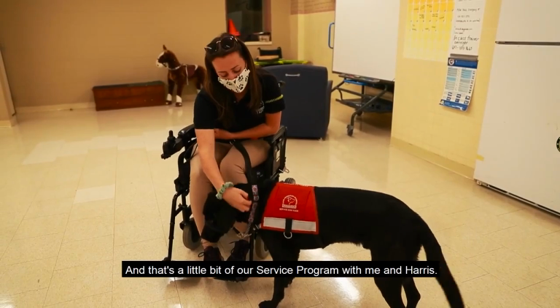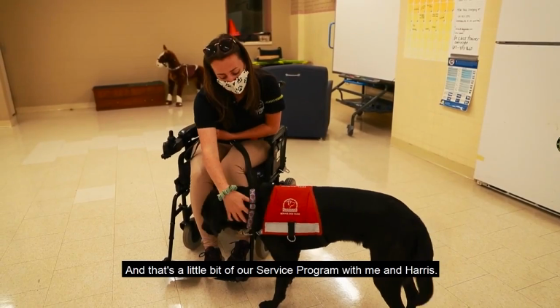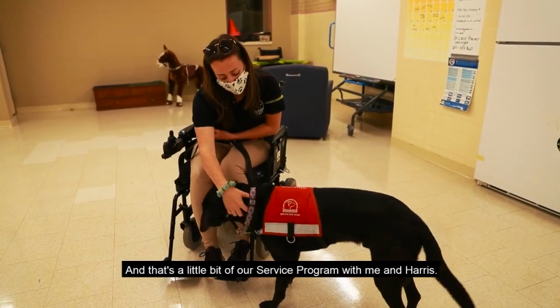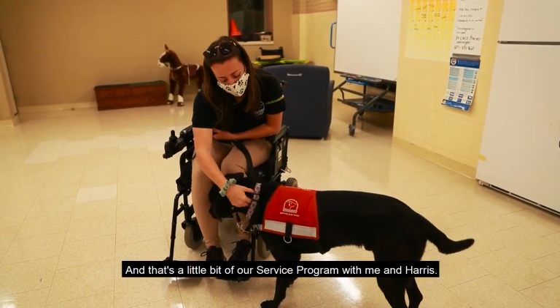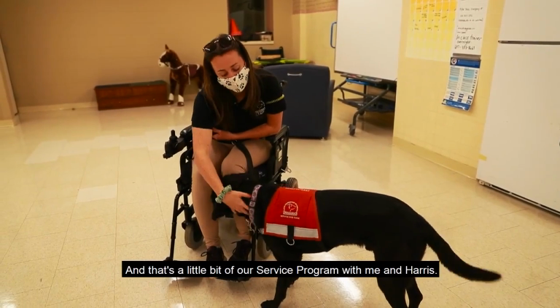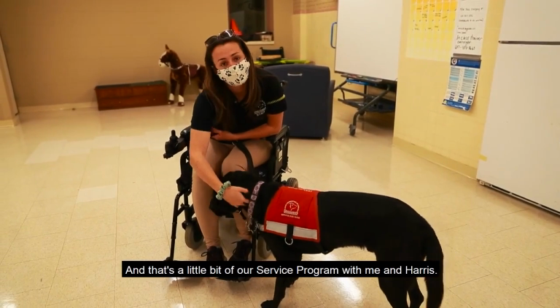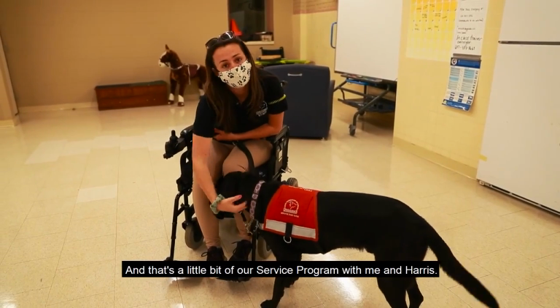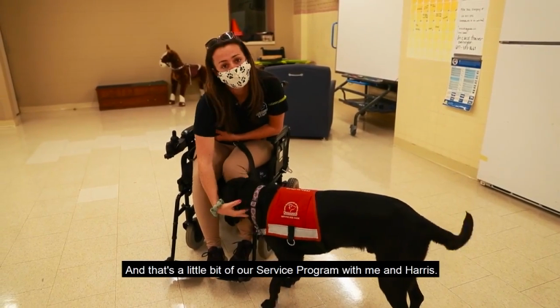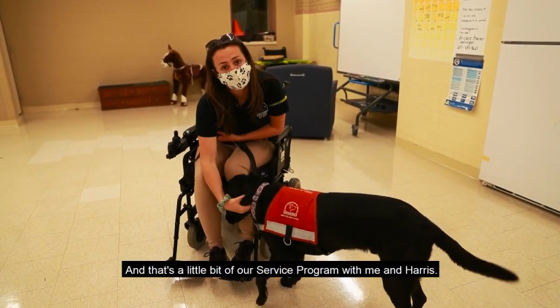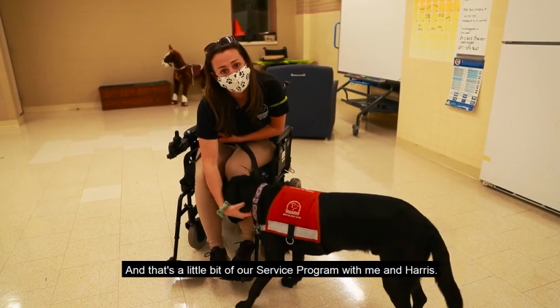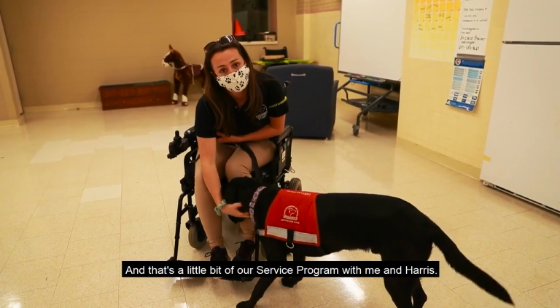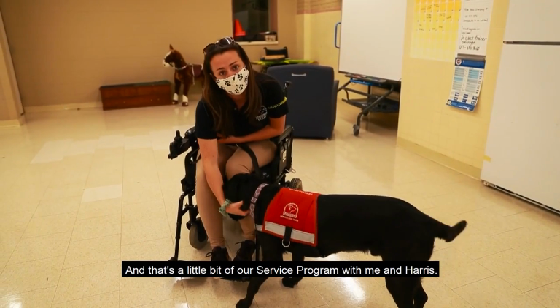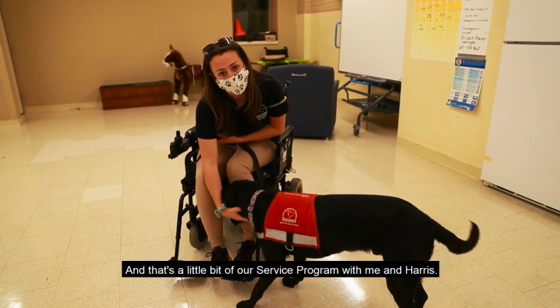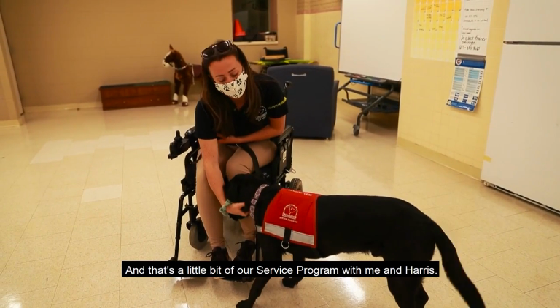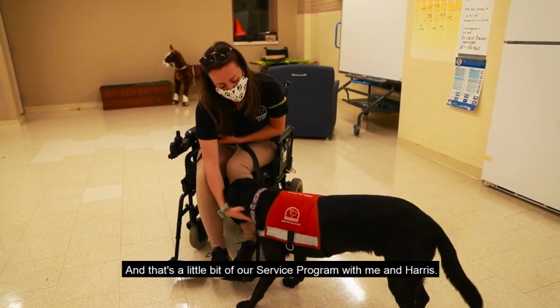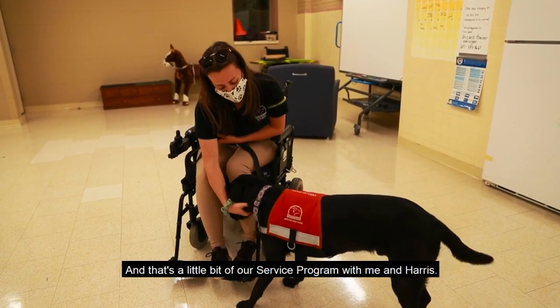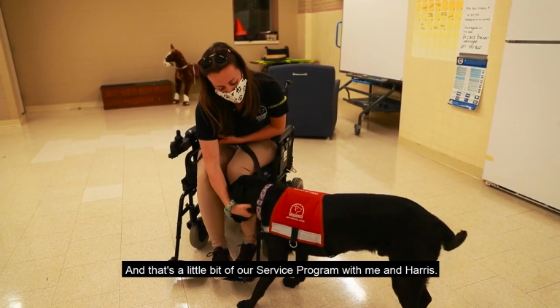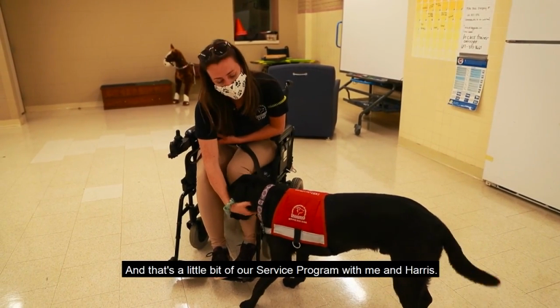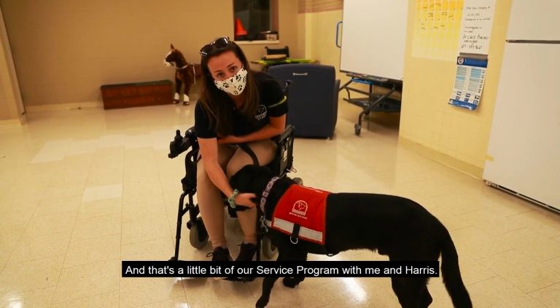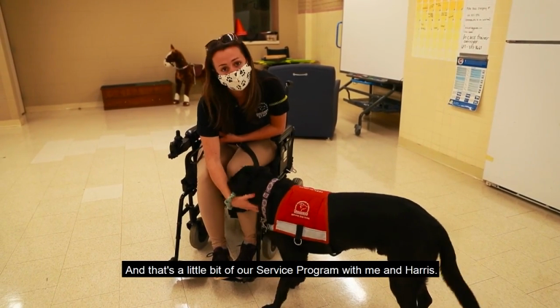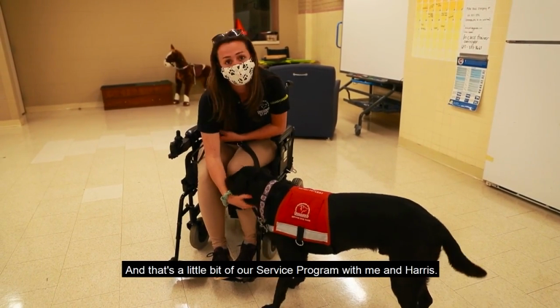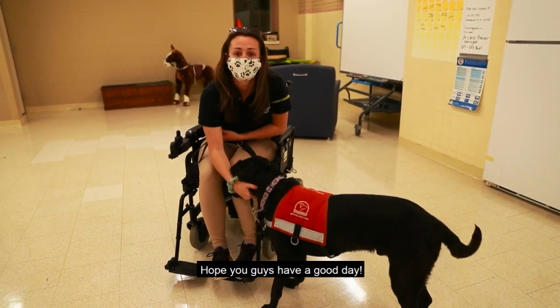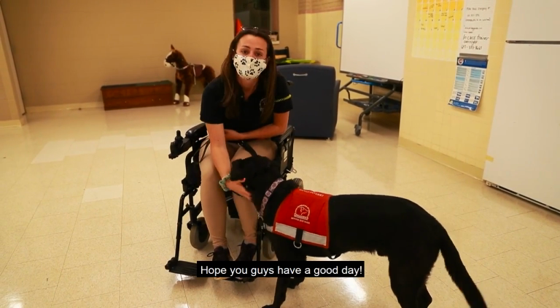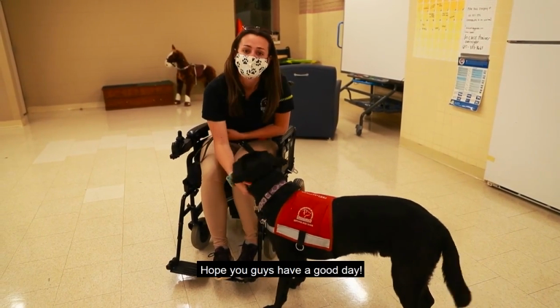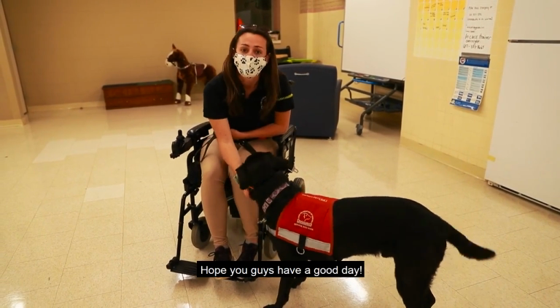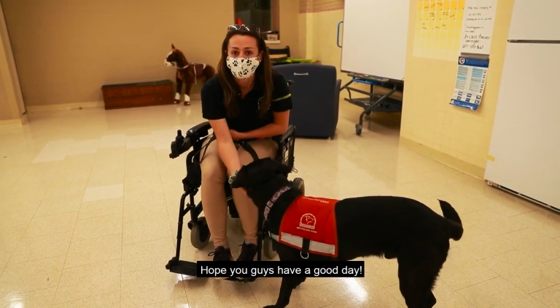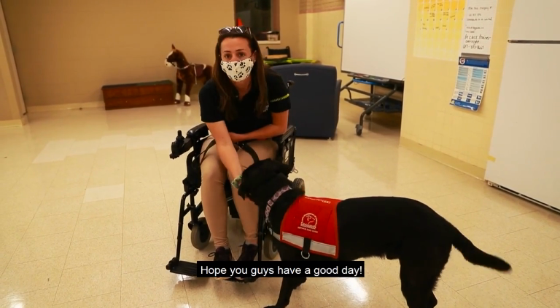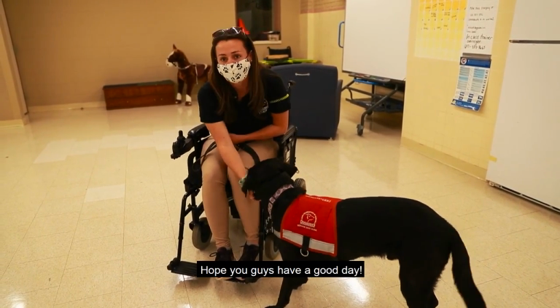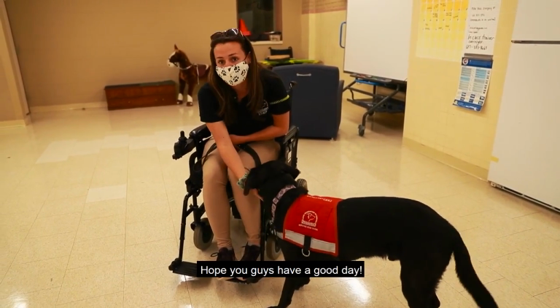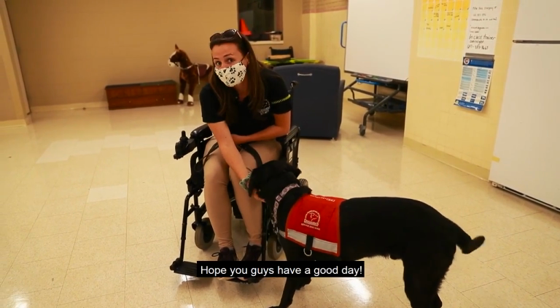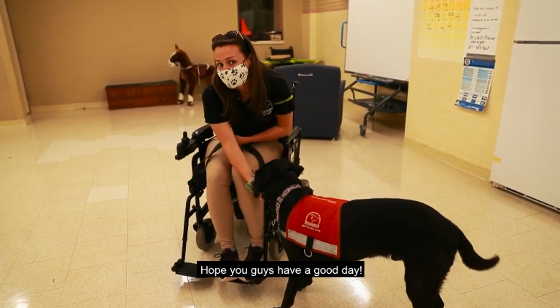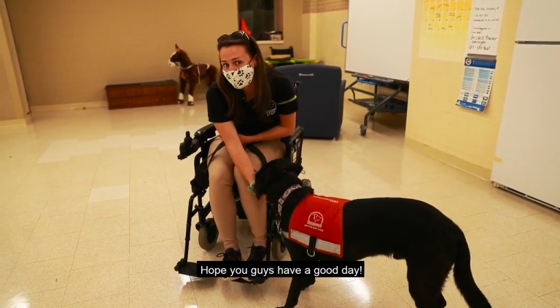And that's a little bit of our service program with me and Harris. Hope you guys have a good day.